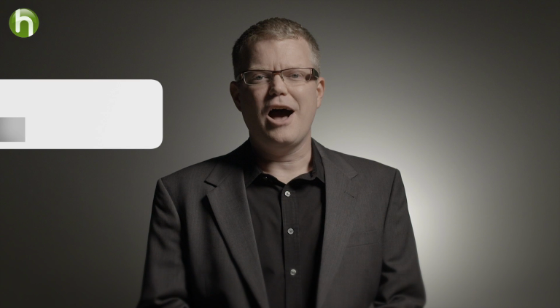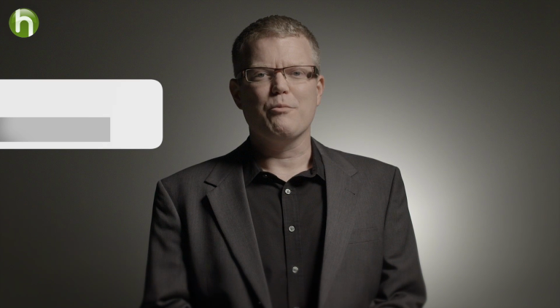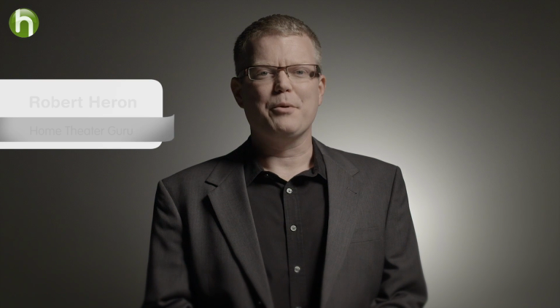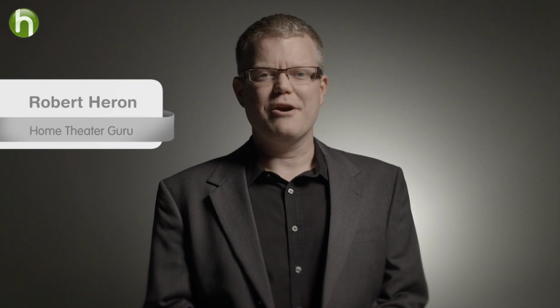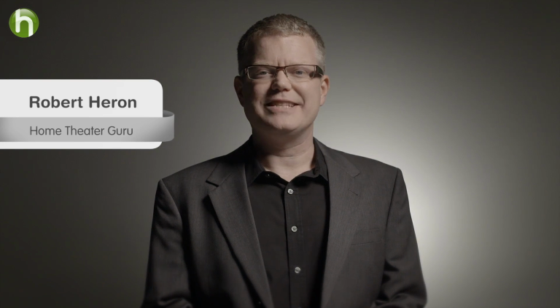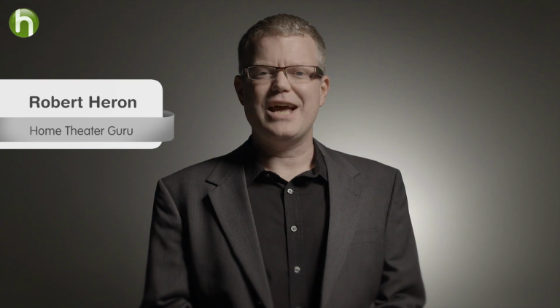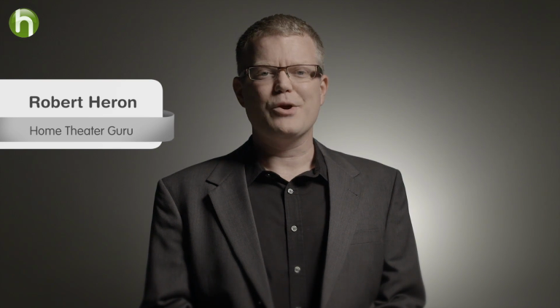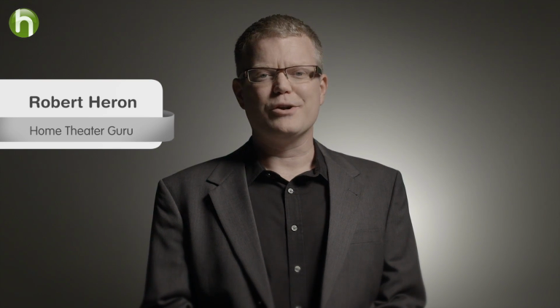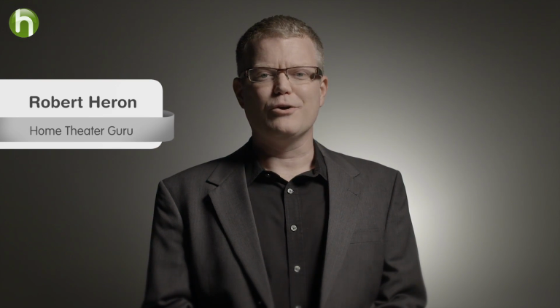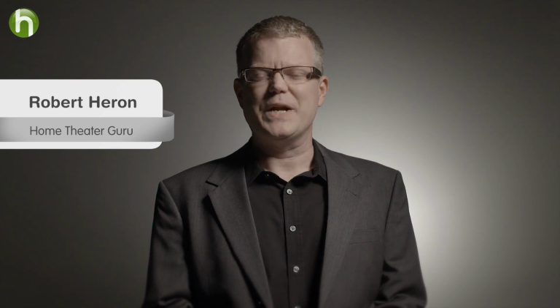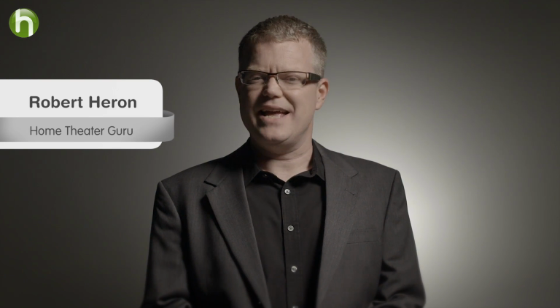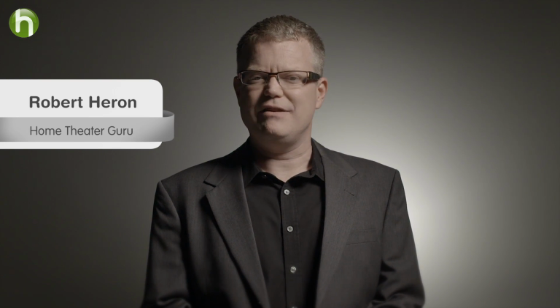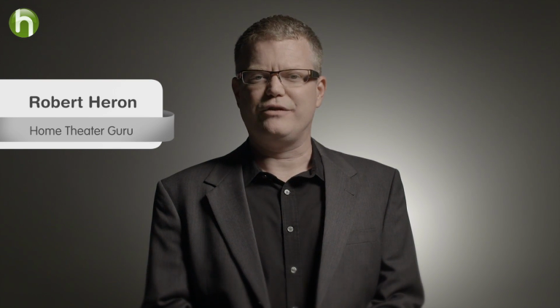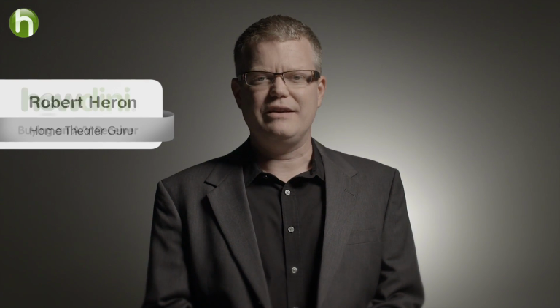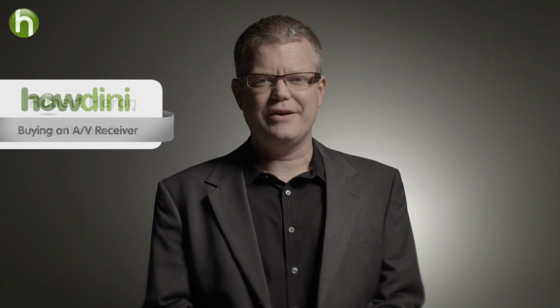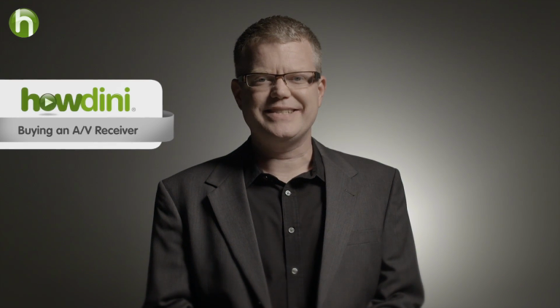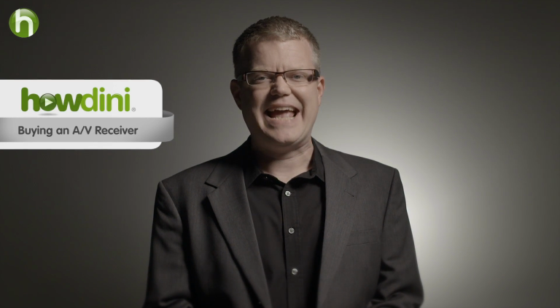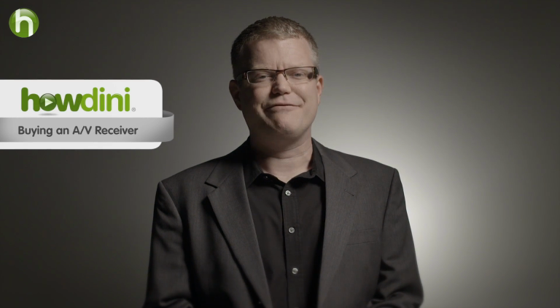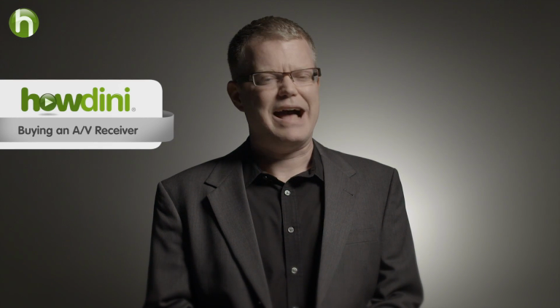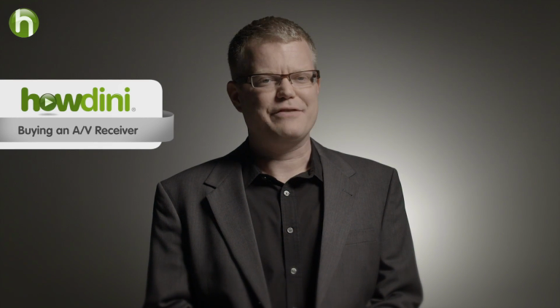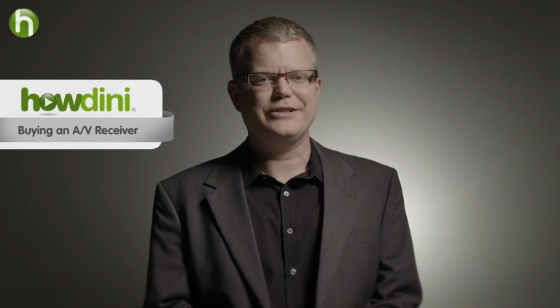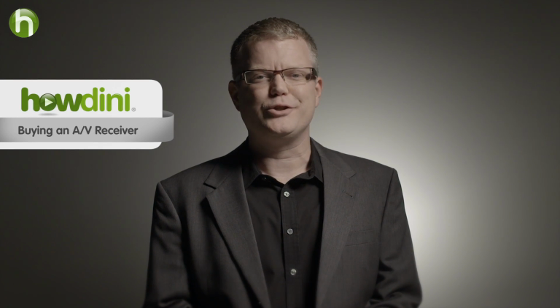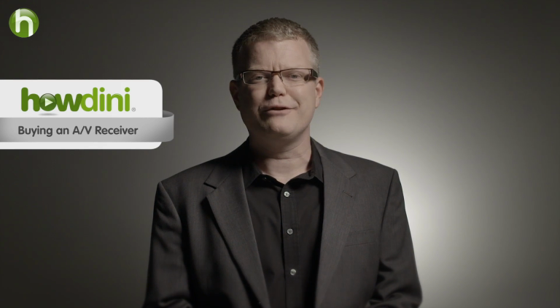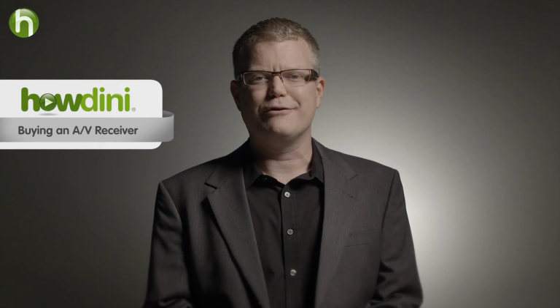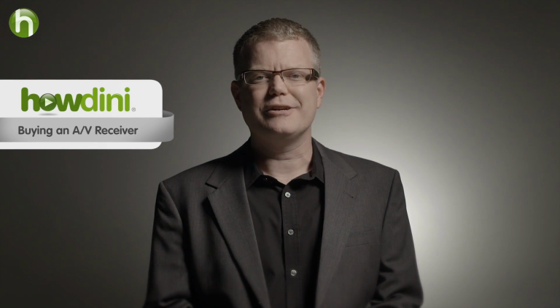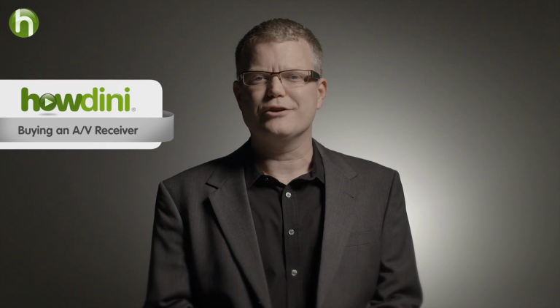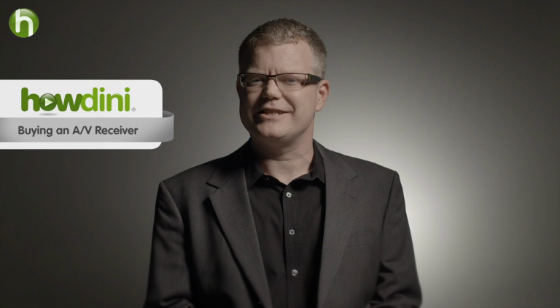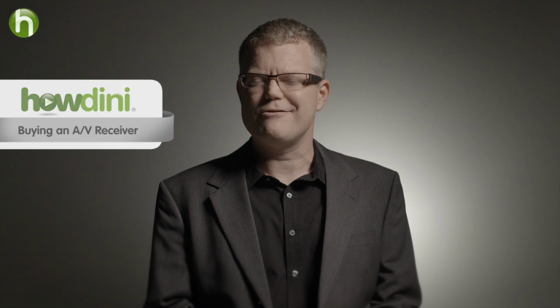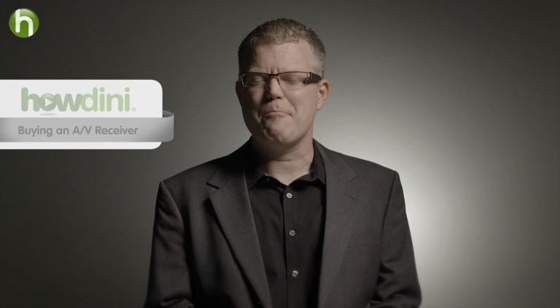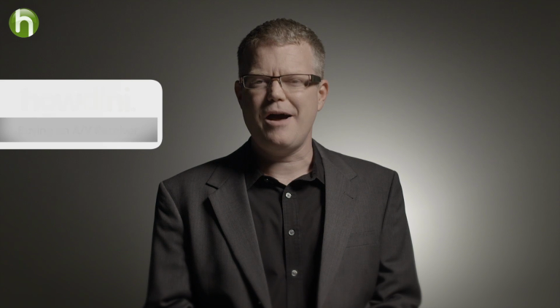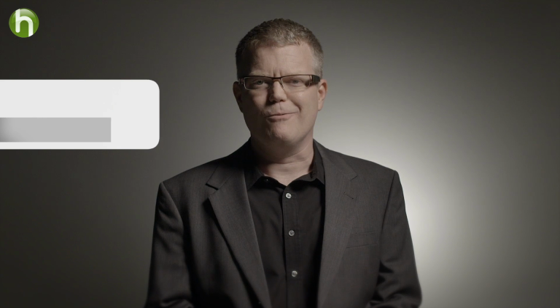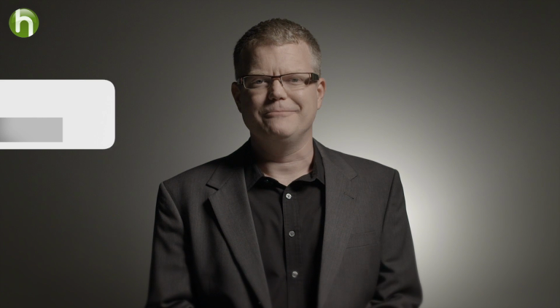Hi, I'm Robert Heron and today we are going to learn what an AV receiver is and five things you should look for if you're considering buying one.